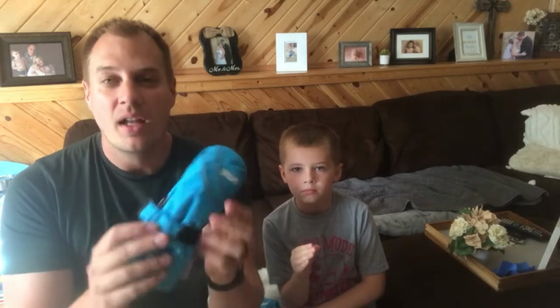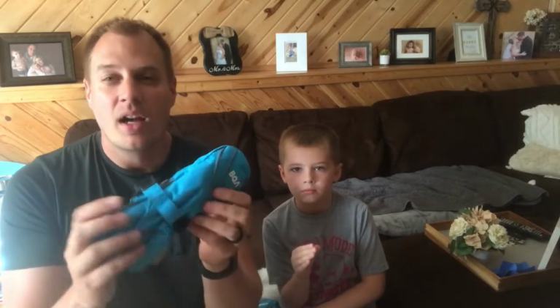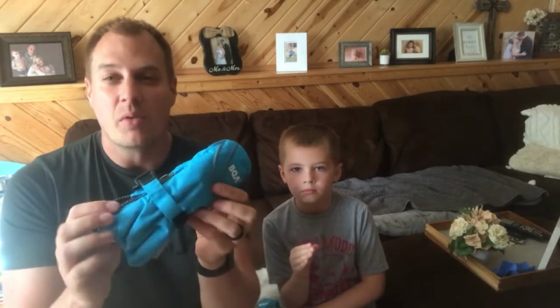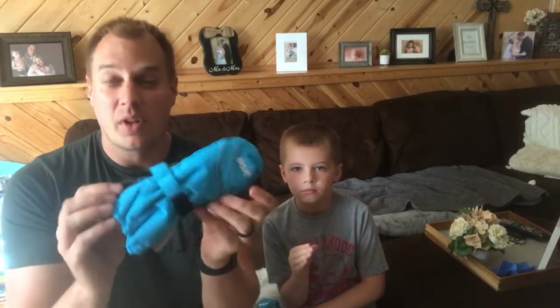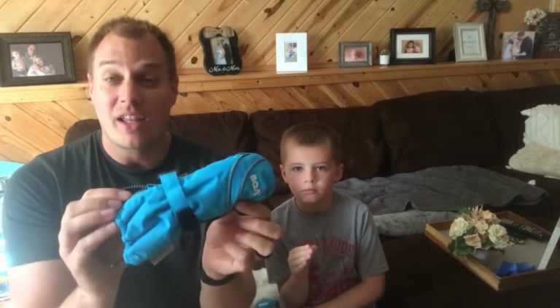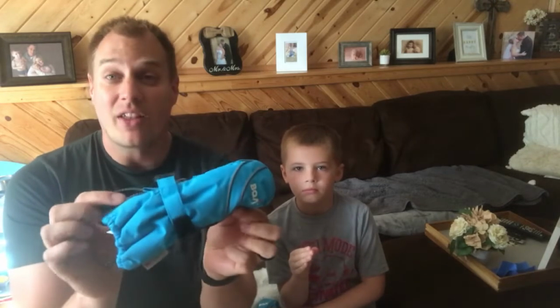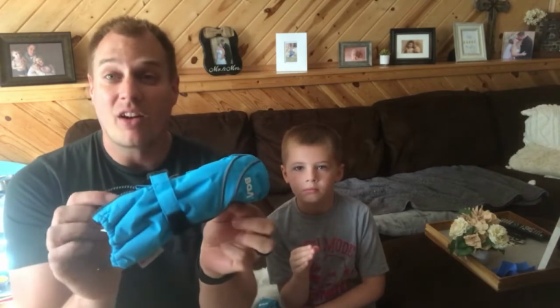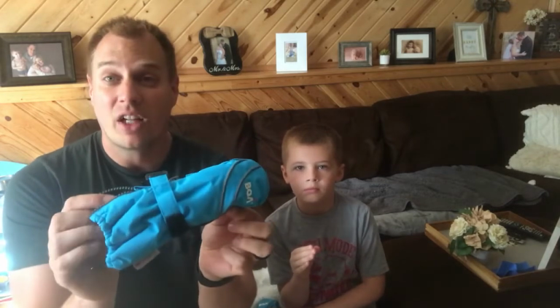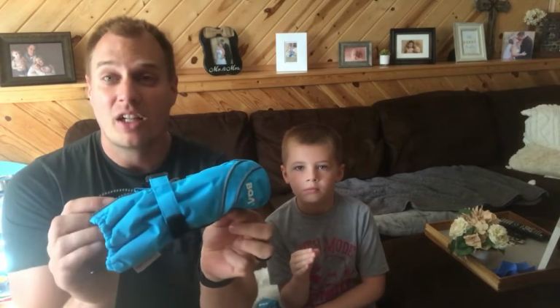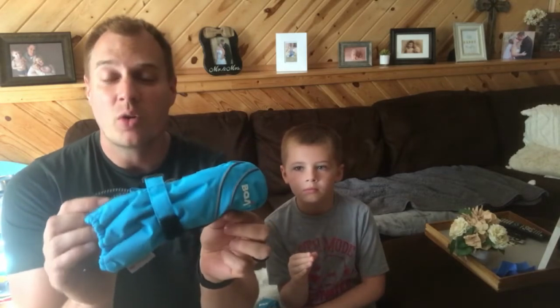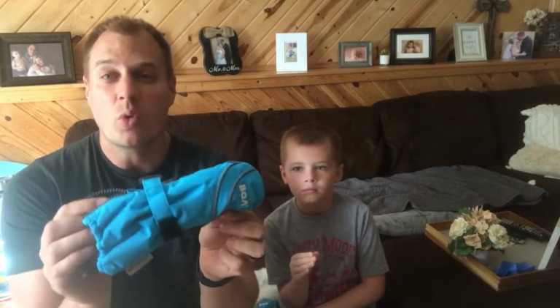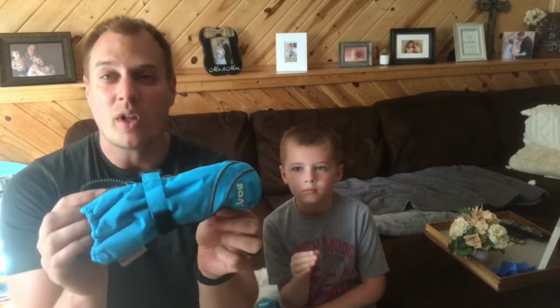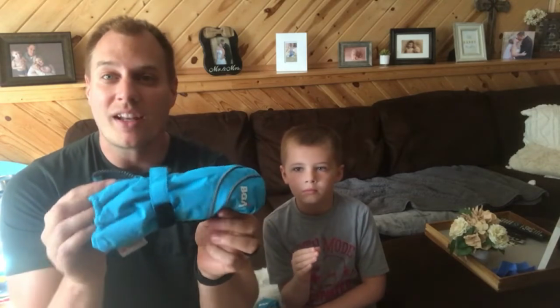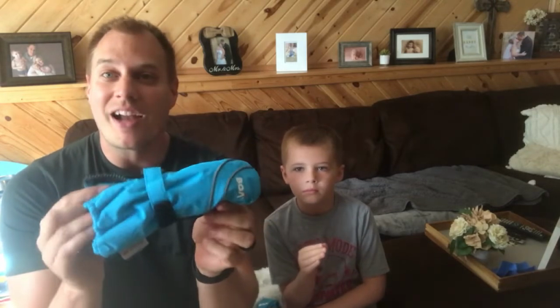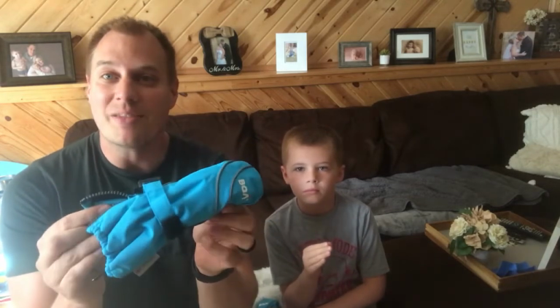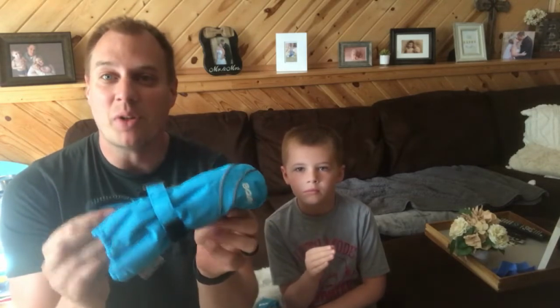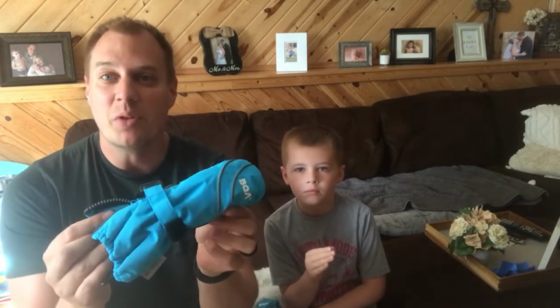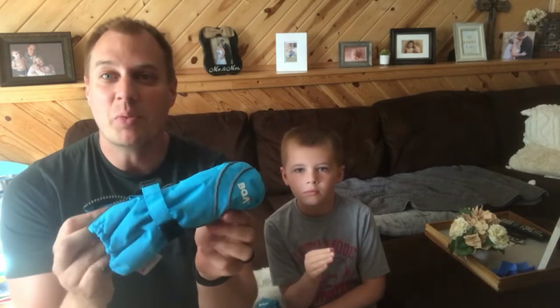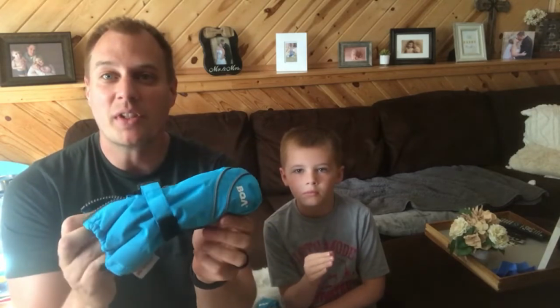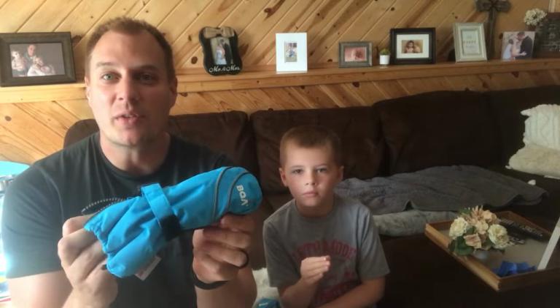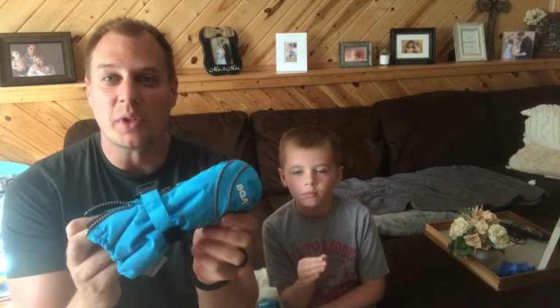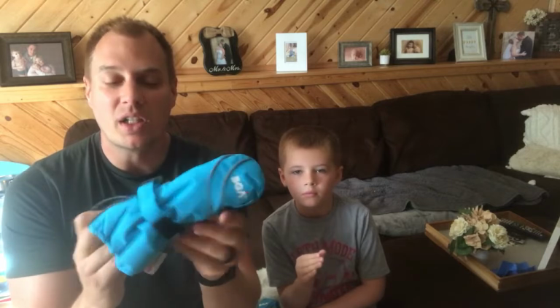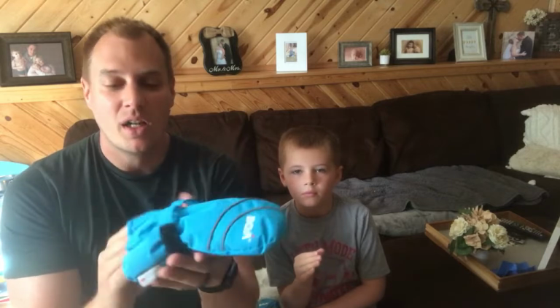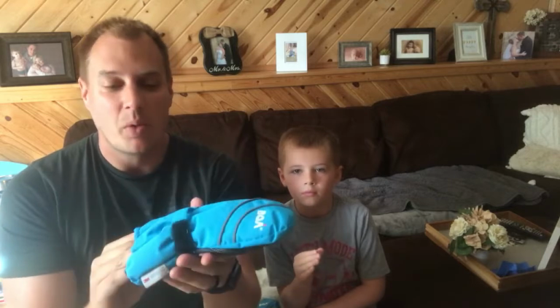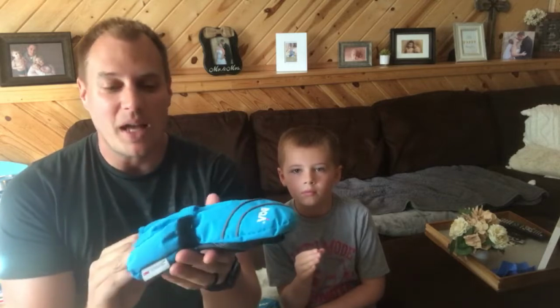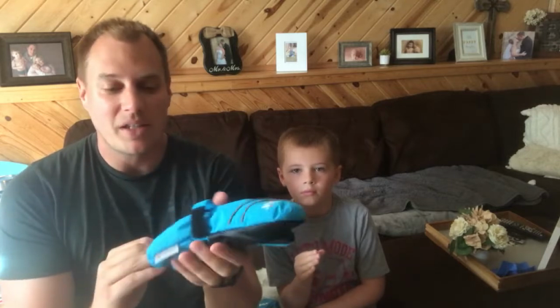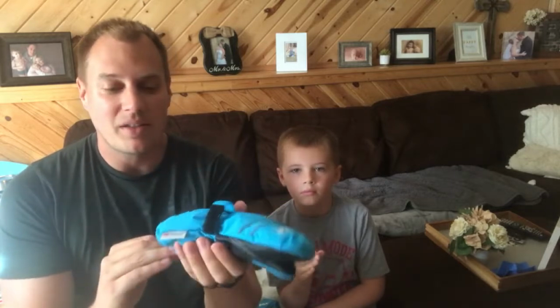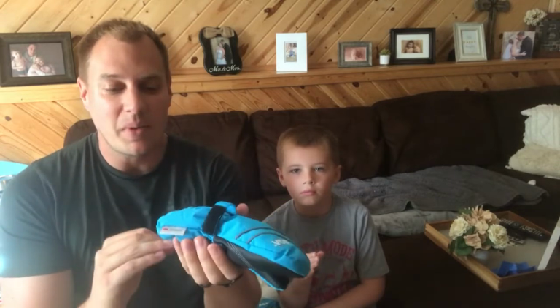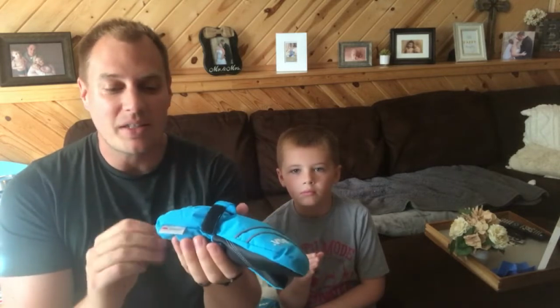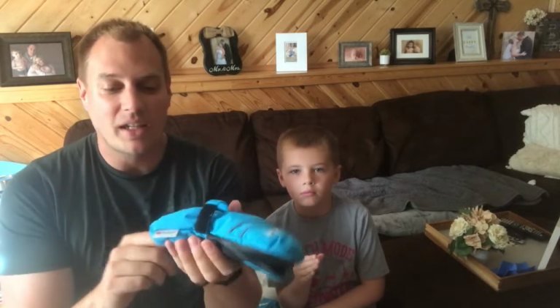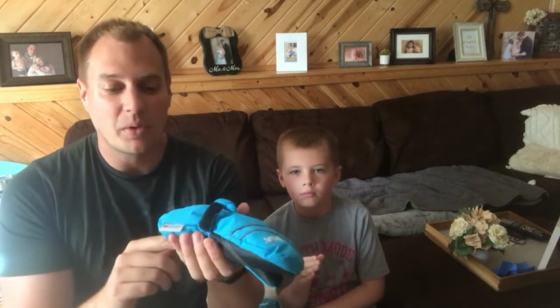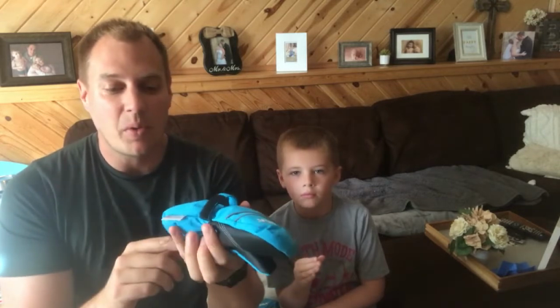We really like the color — a cool ice blue, perfect for winter. It will match his black jacket really well.